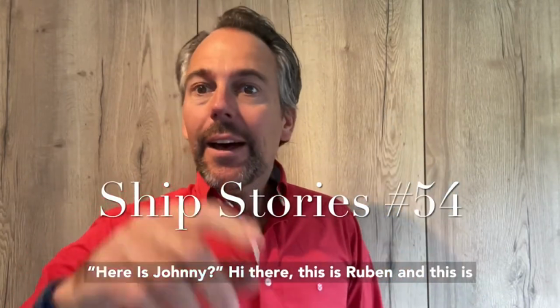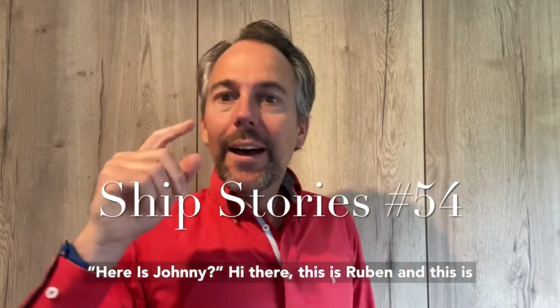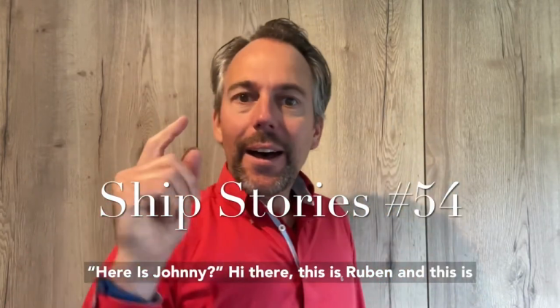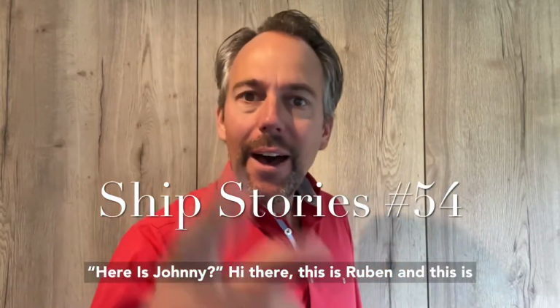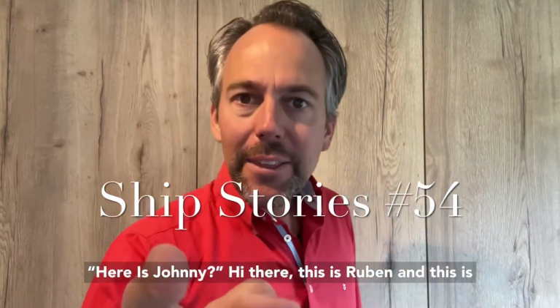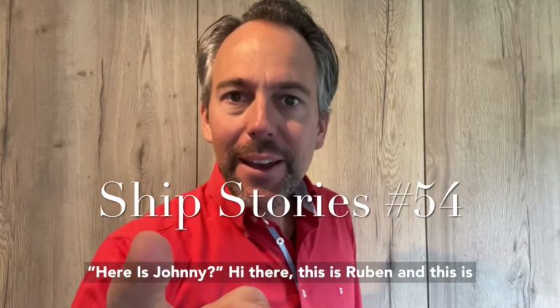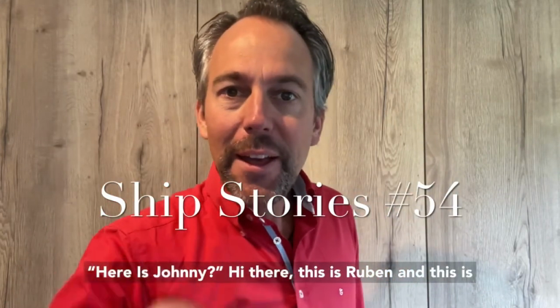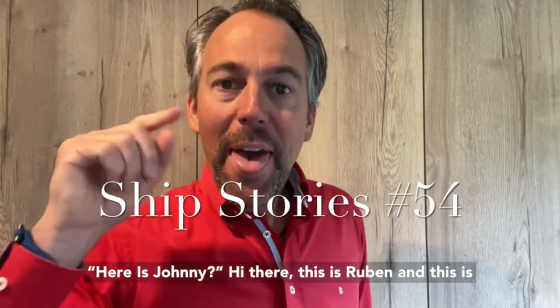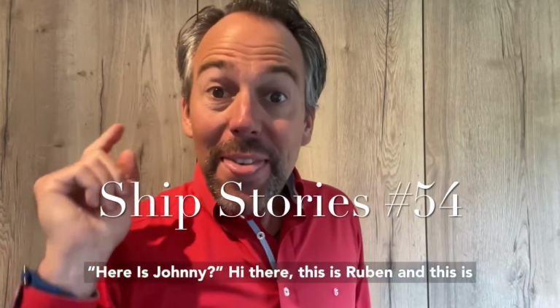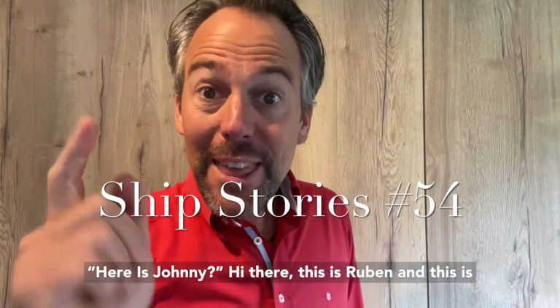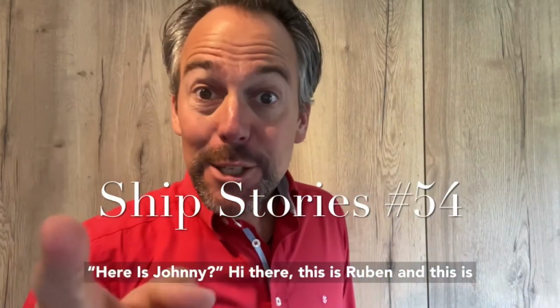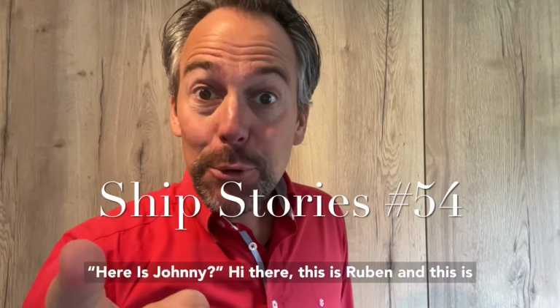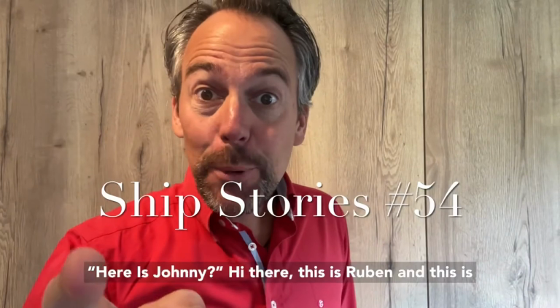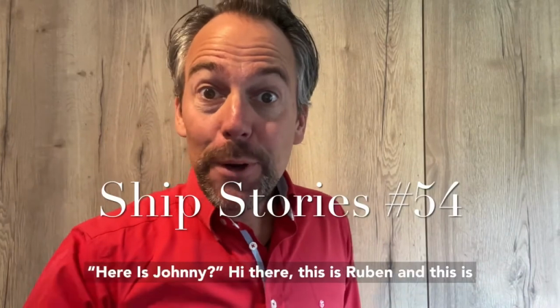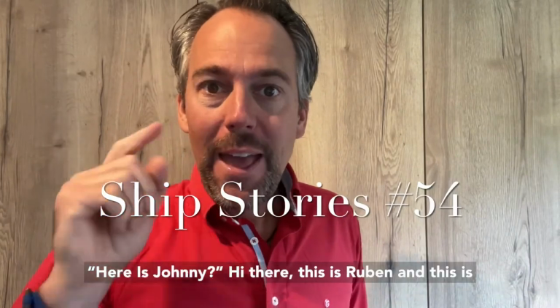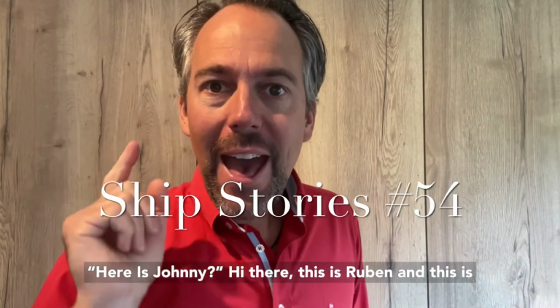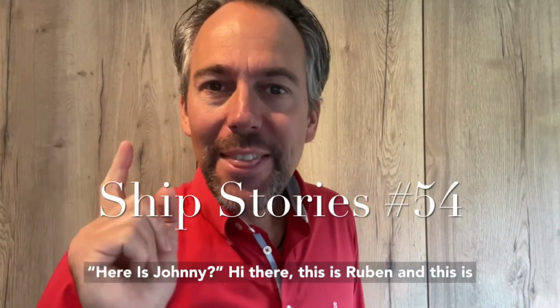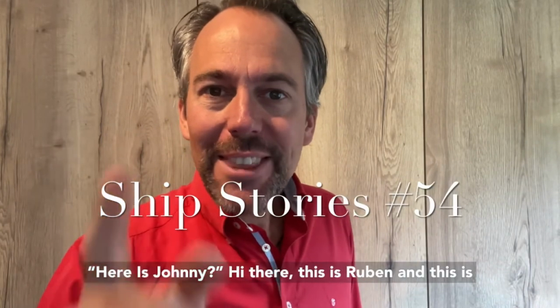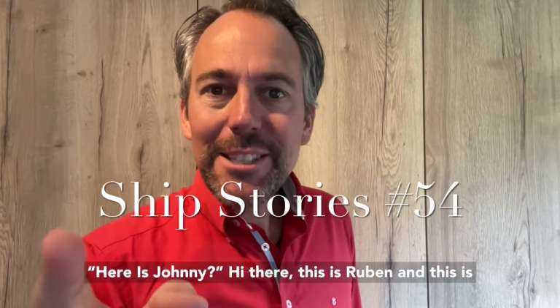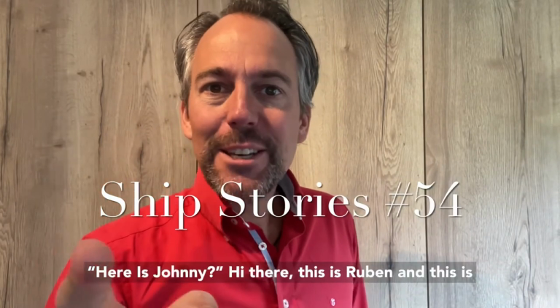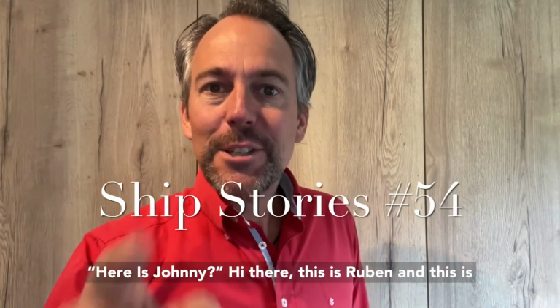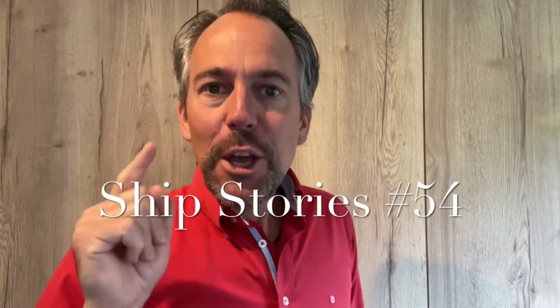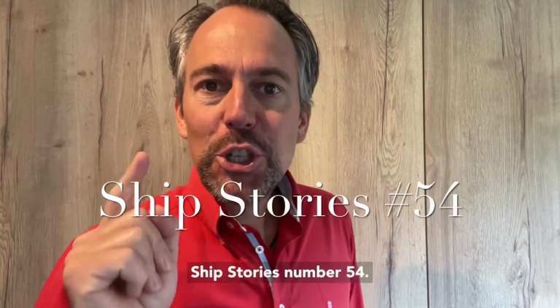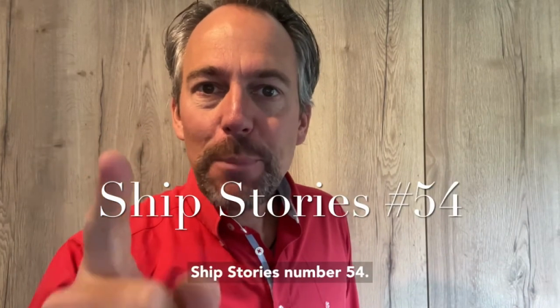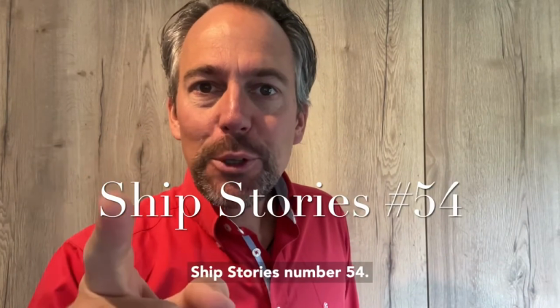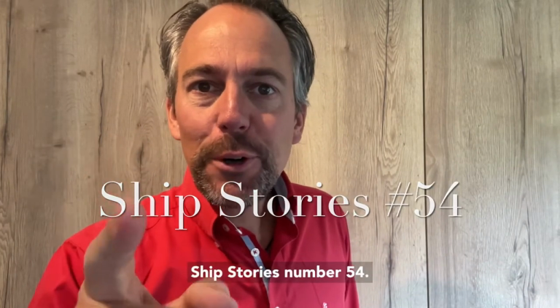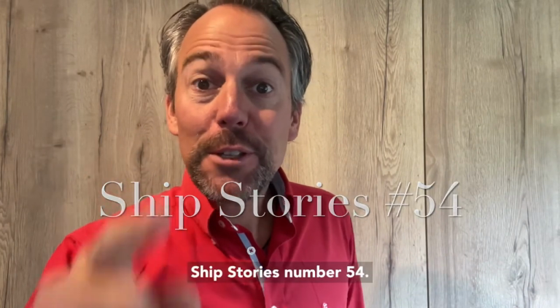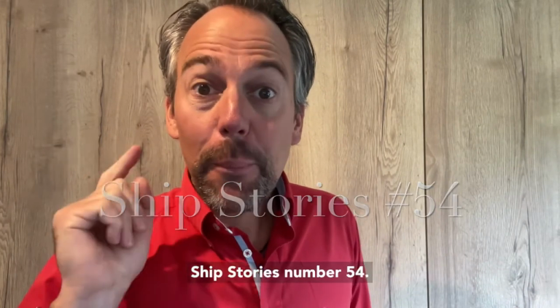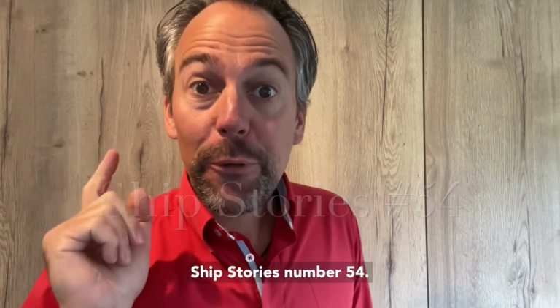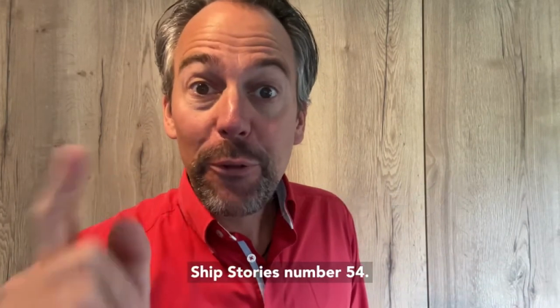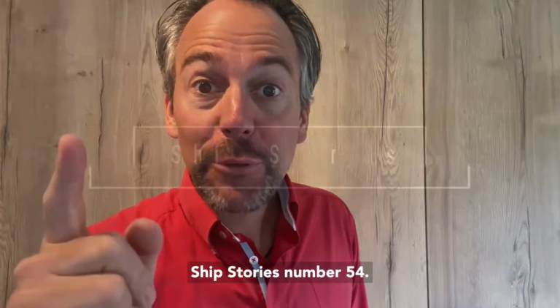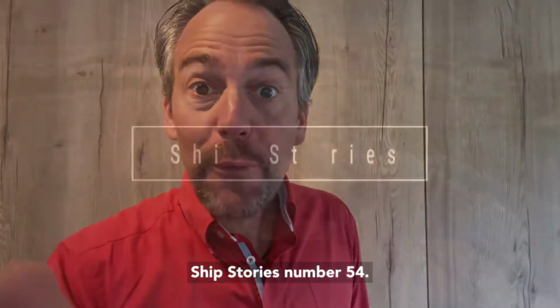Hi there, this is Ruben and this is Ship Stories number 54.